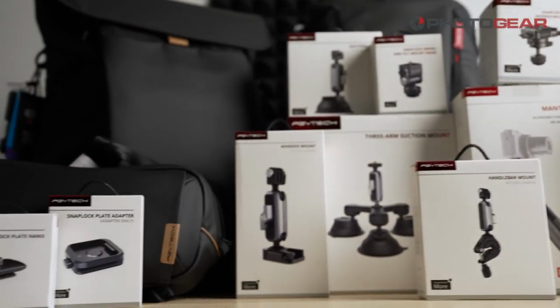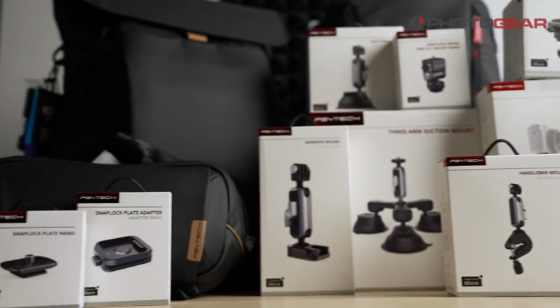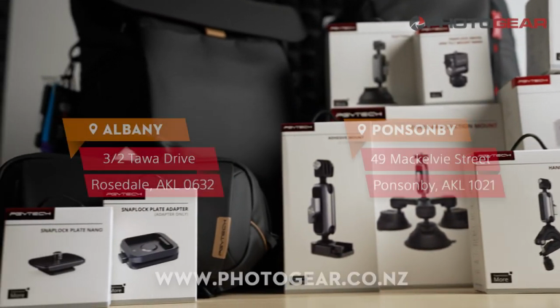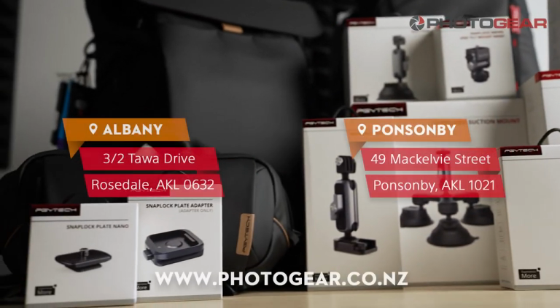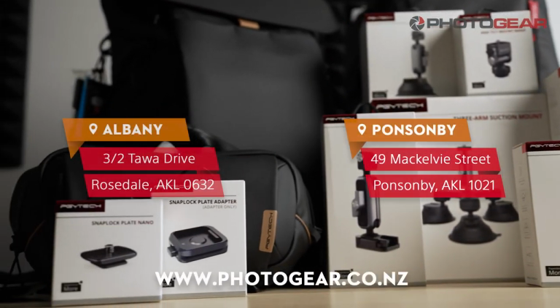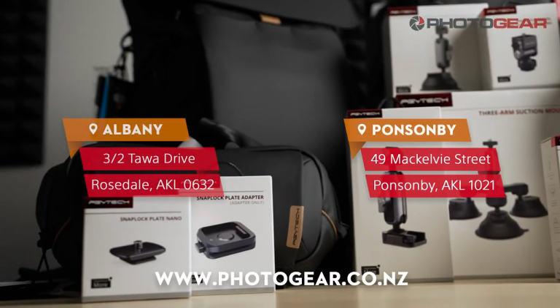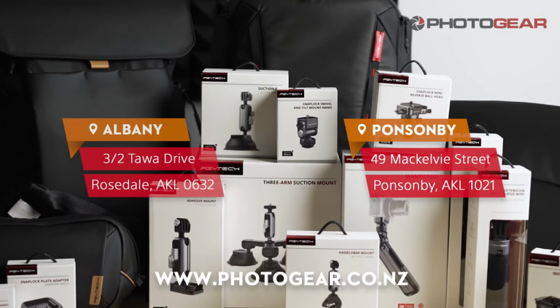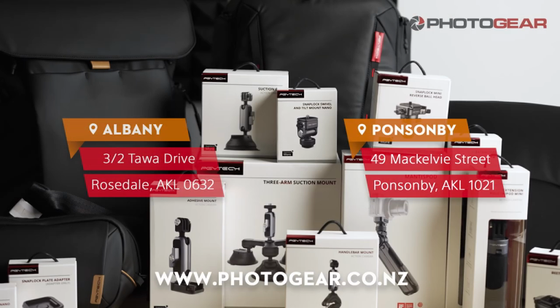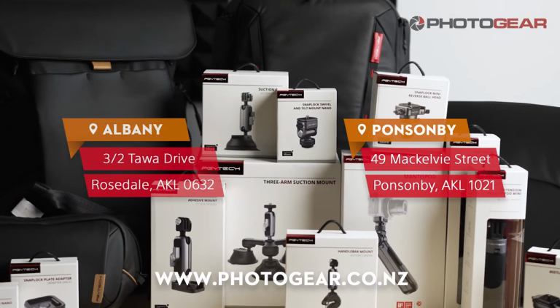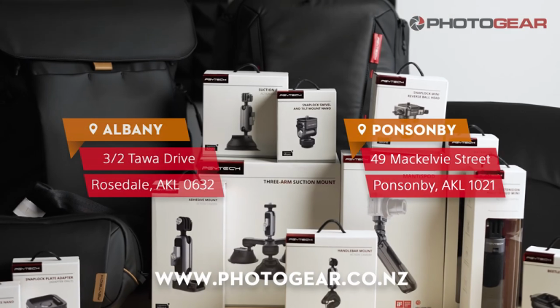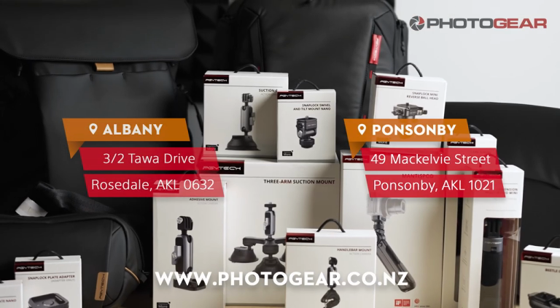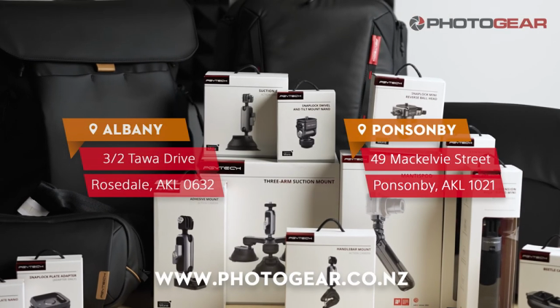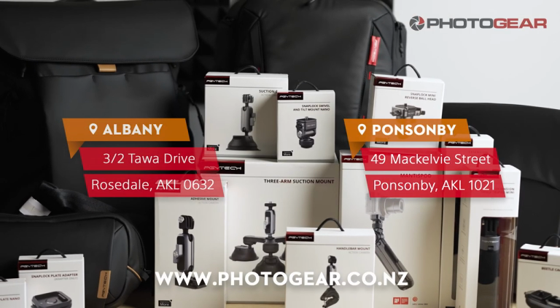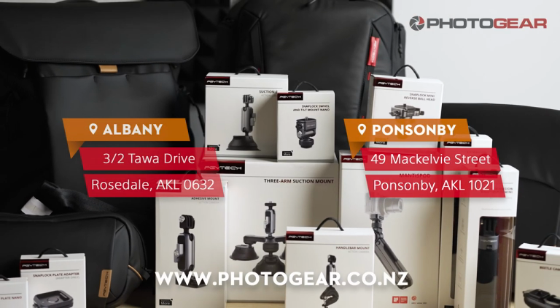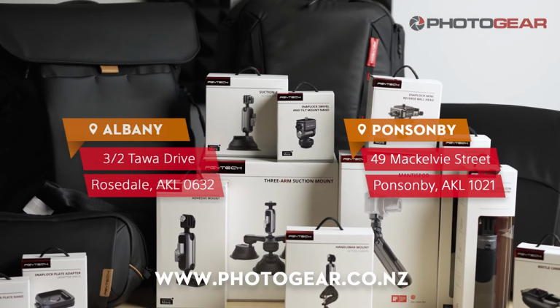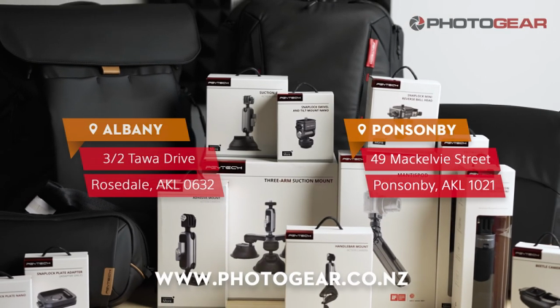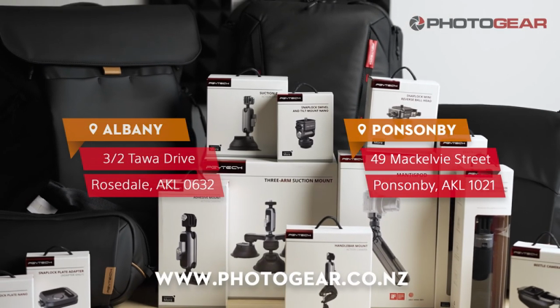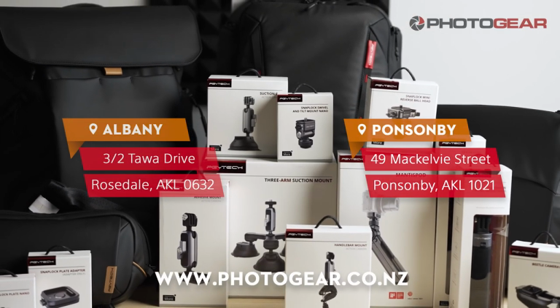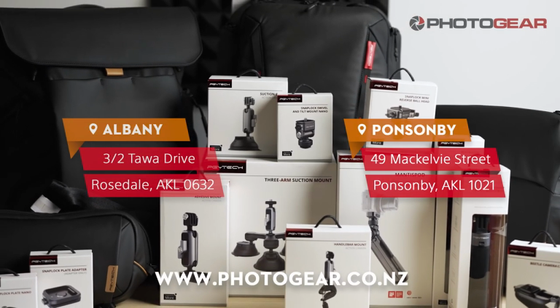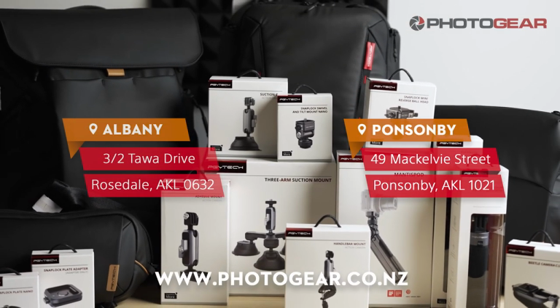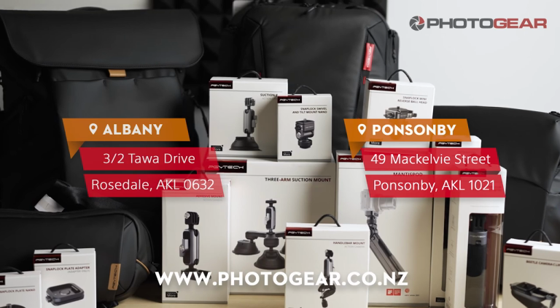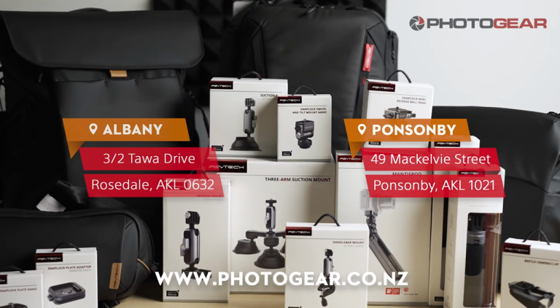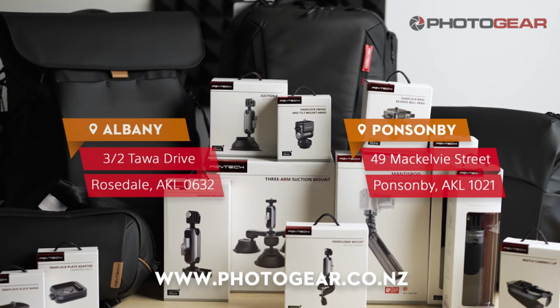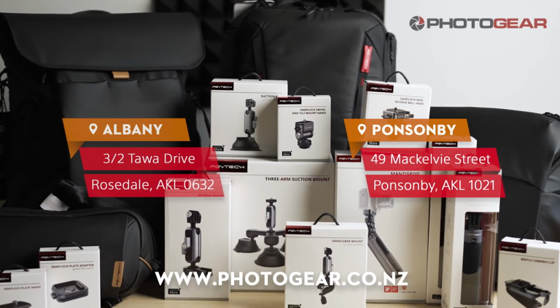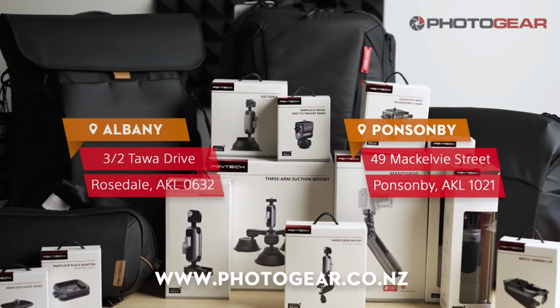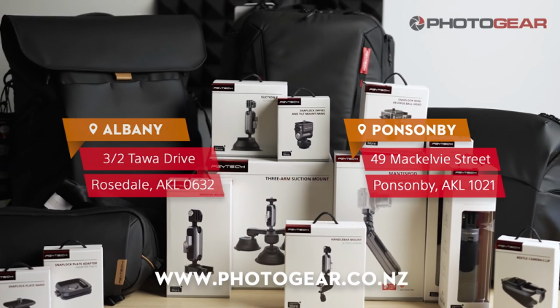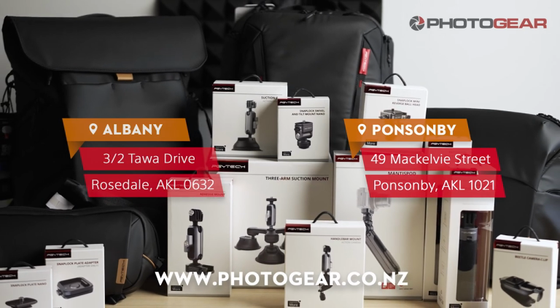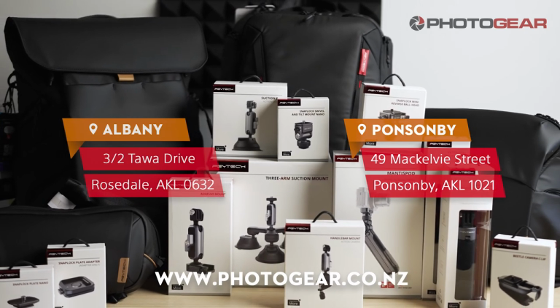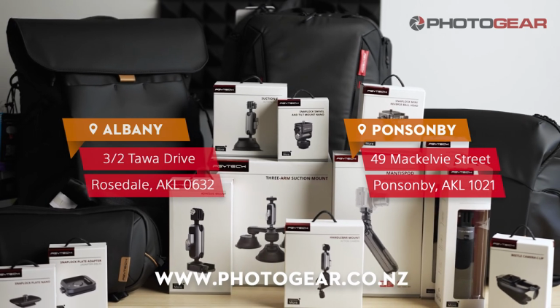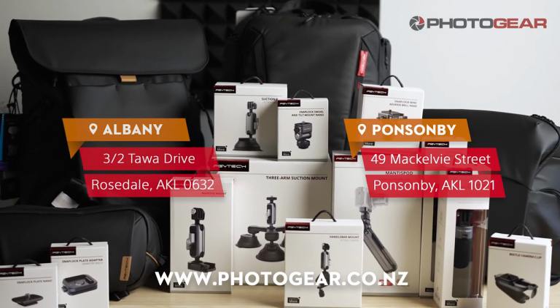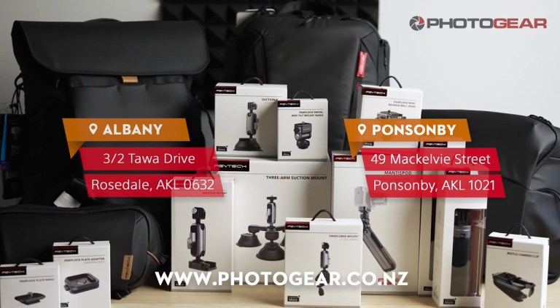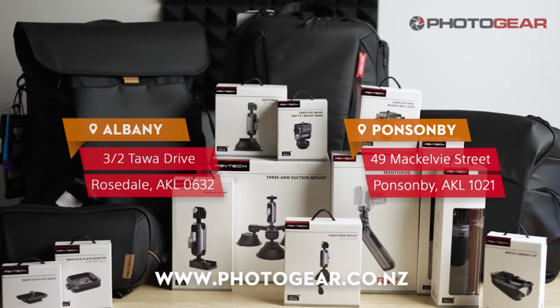Visit our website or come to one of our Auckland stores to find out more and shop our full PGY Tech range.